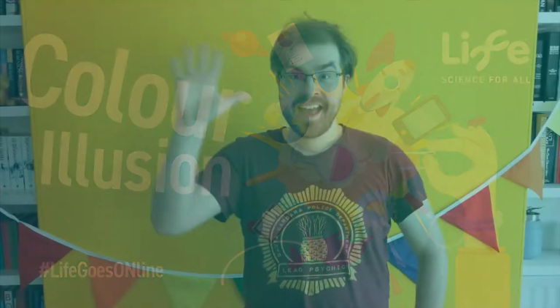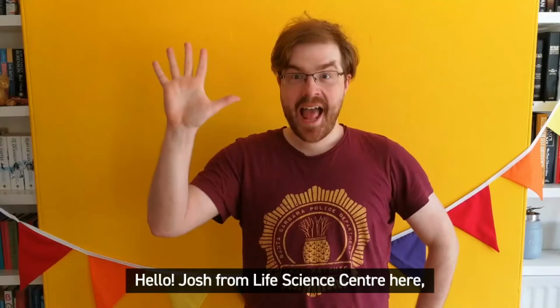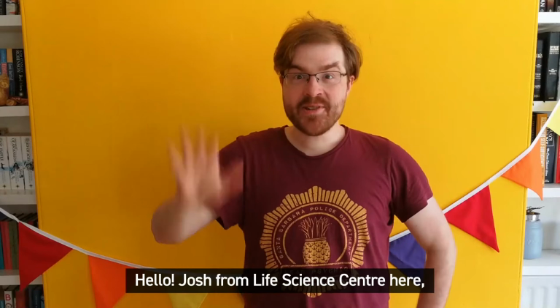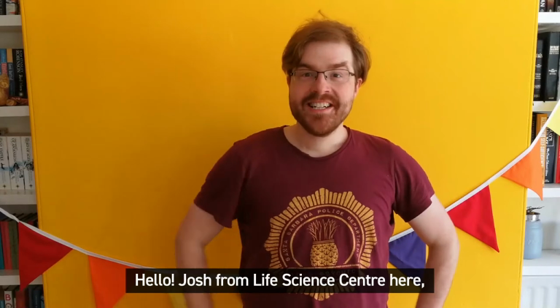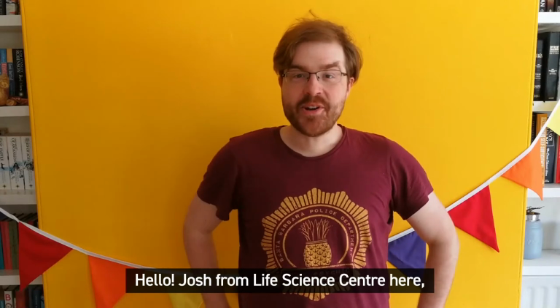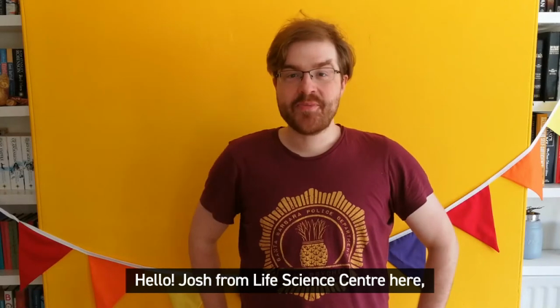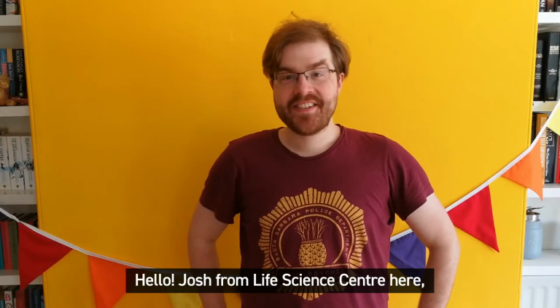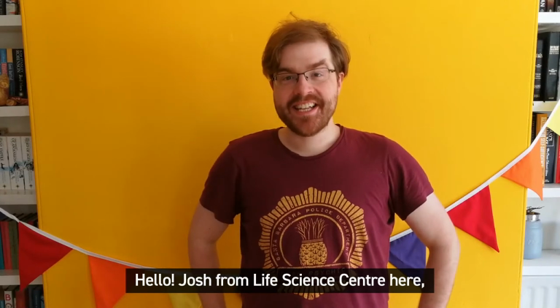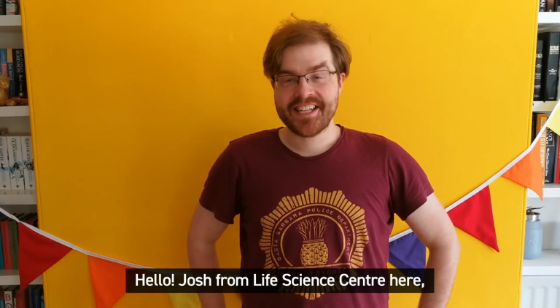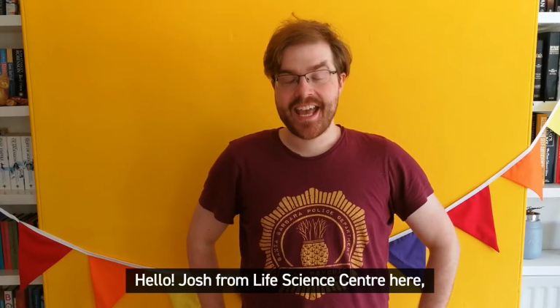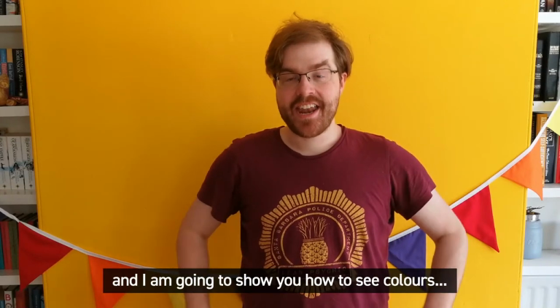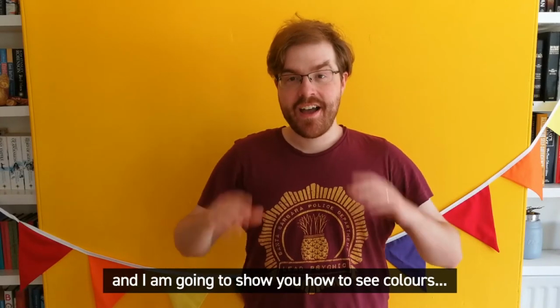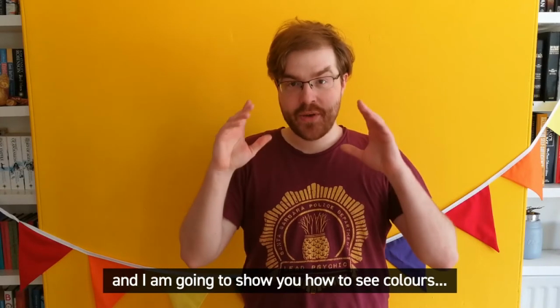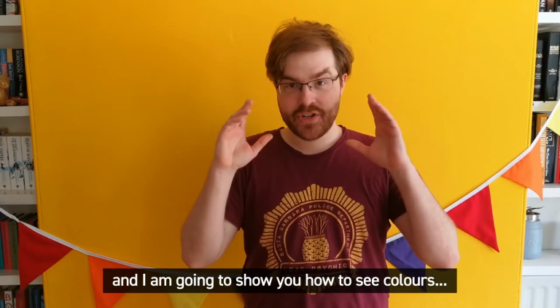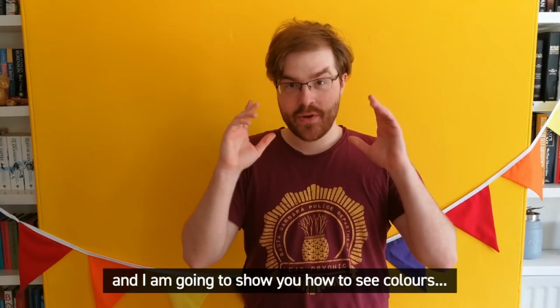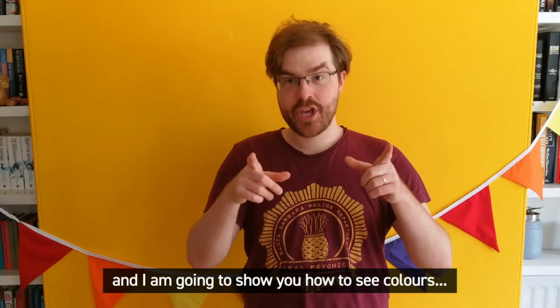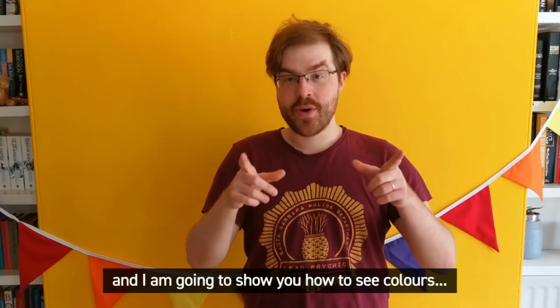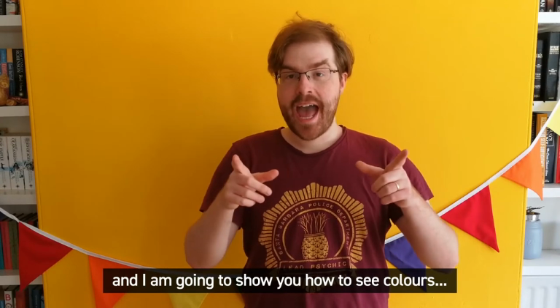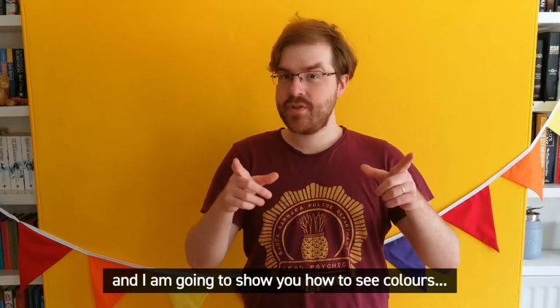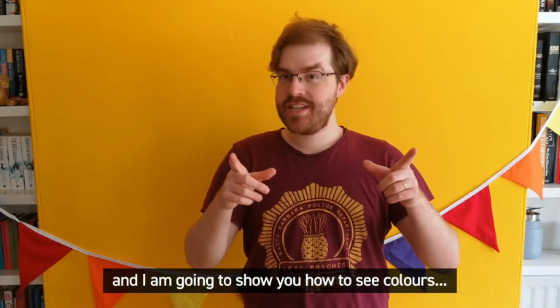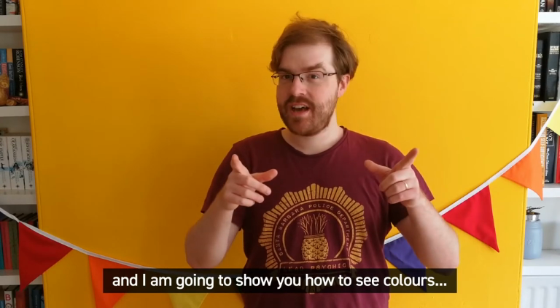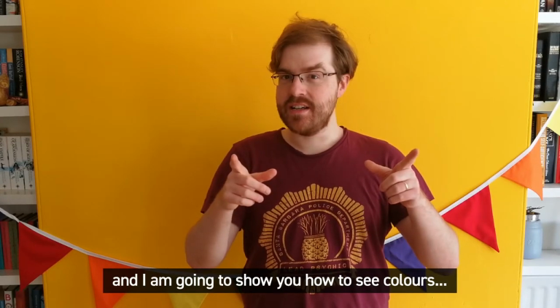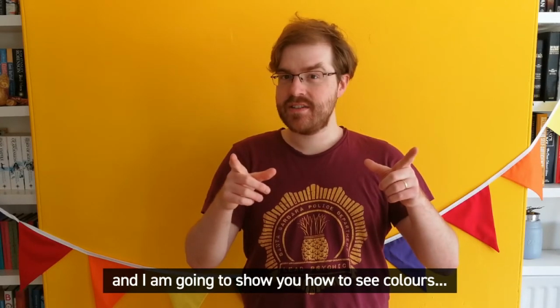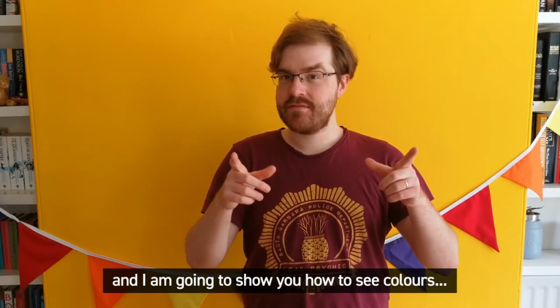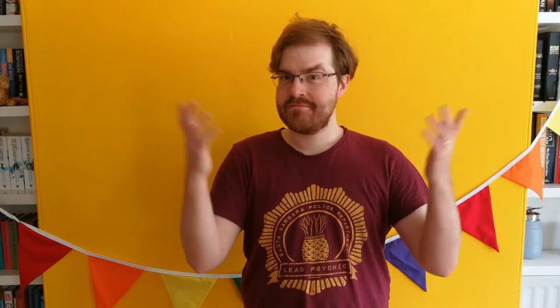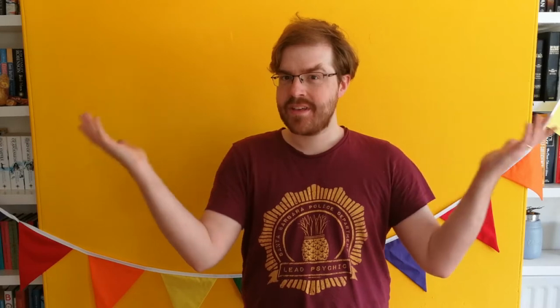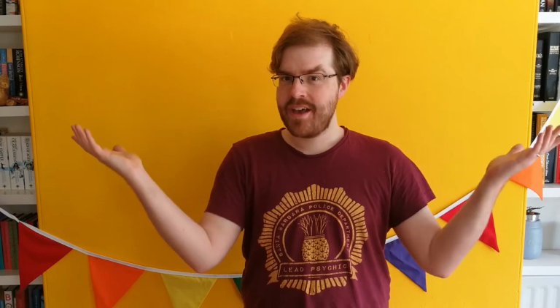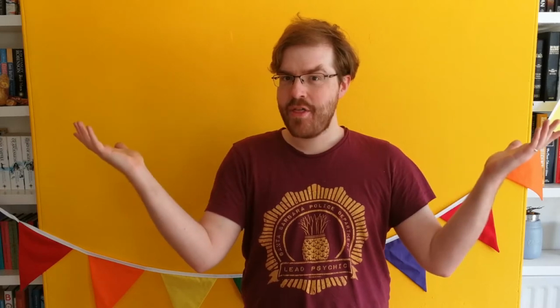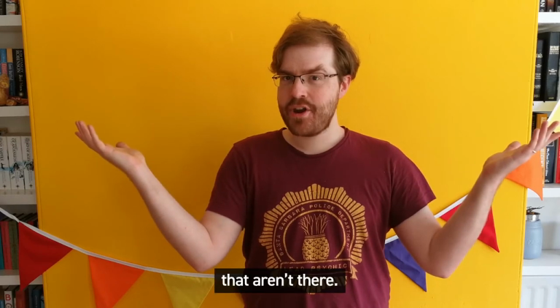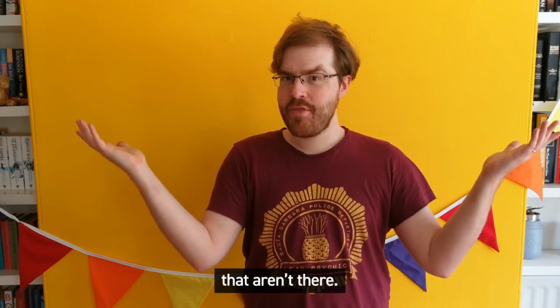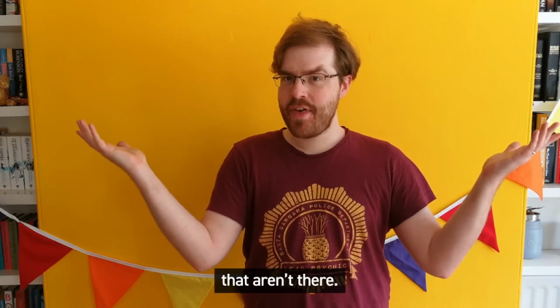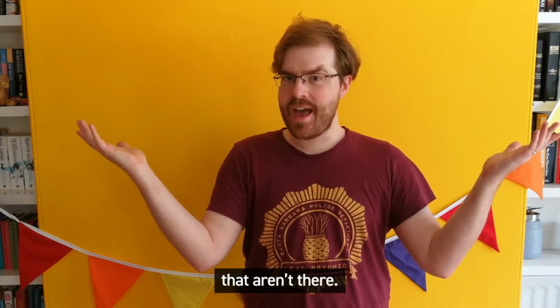Hello, Josh from Life Science Centre here, and I am going to show you how to see colours that aren't there.